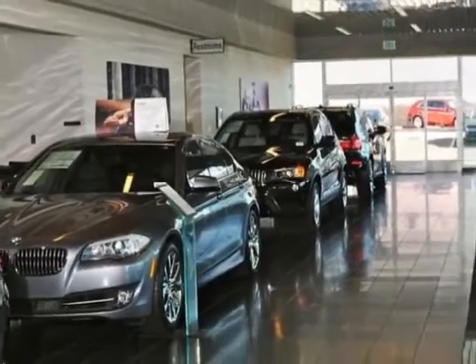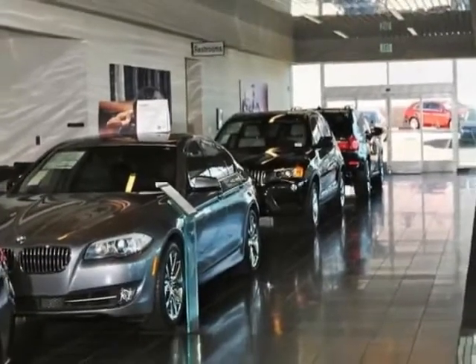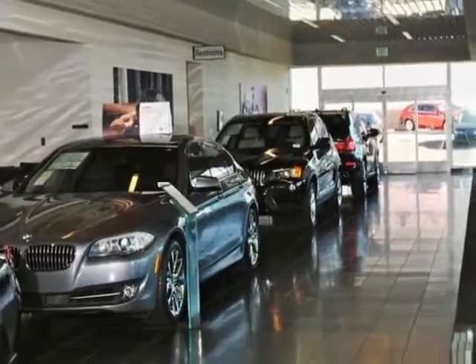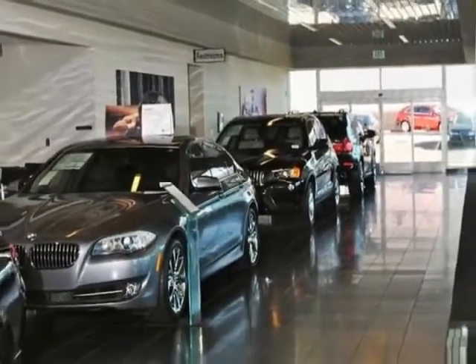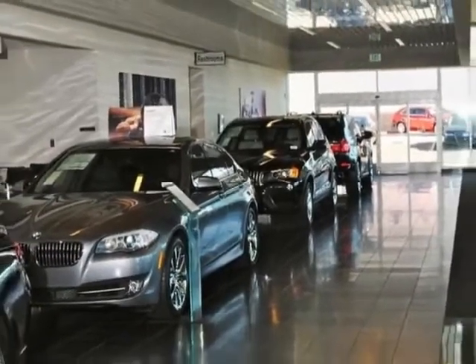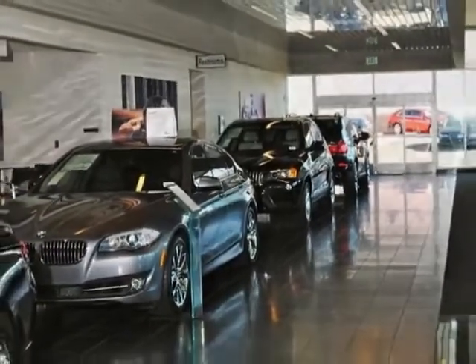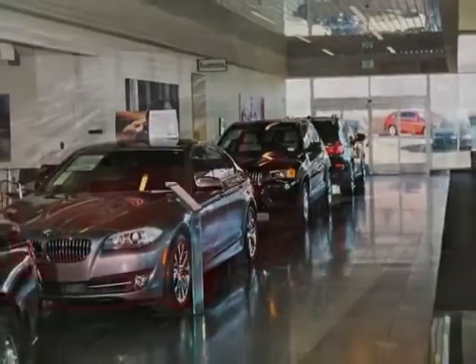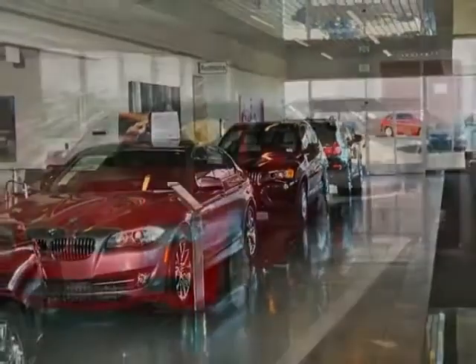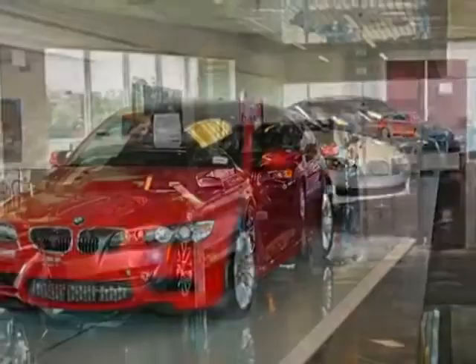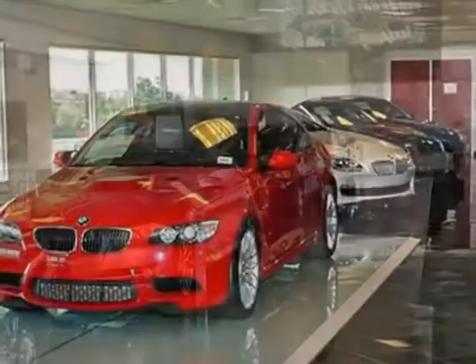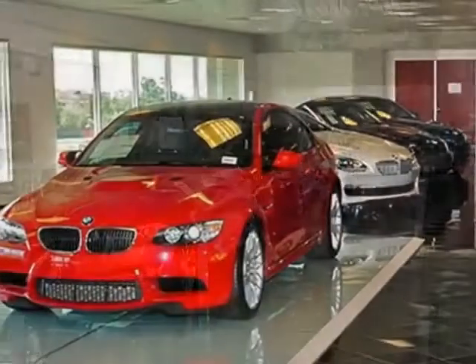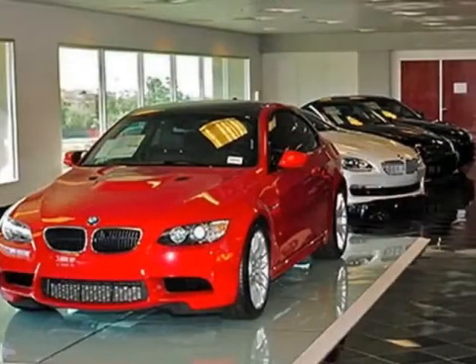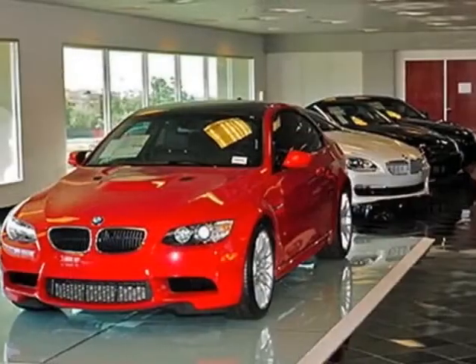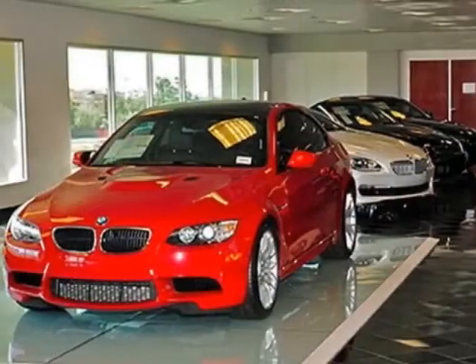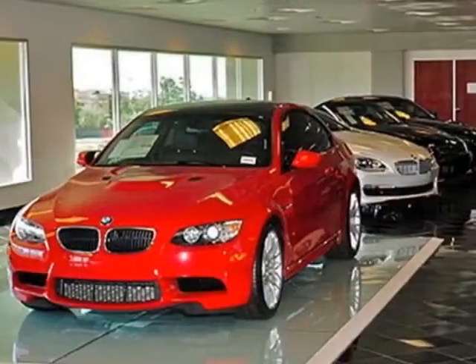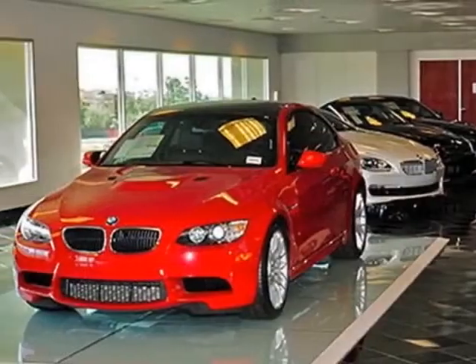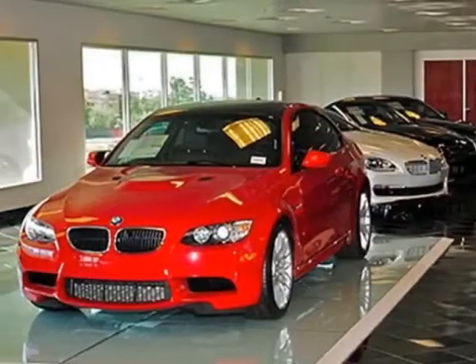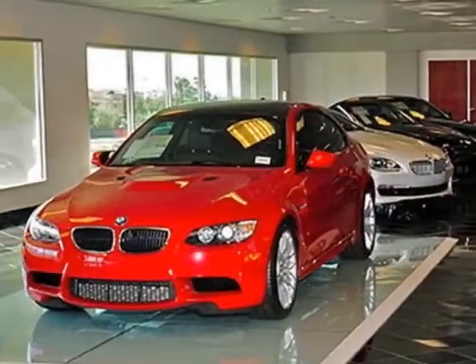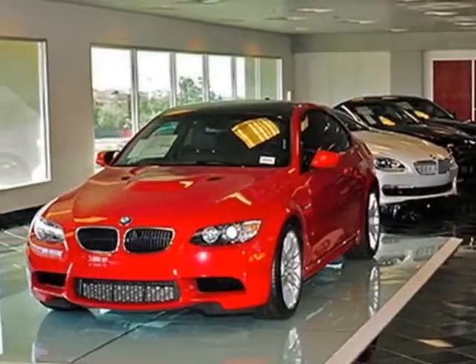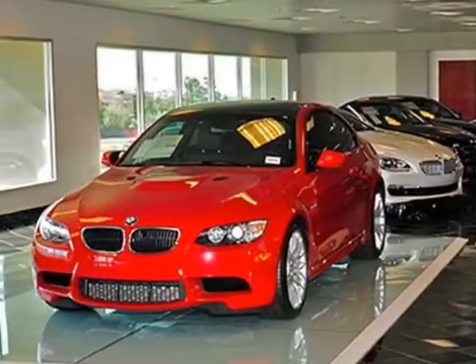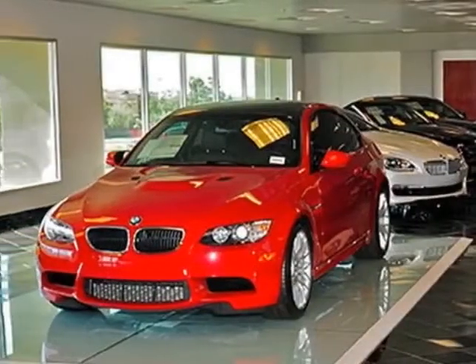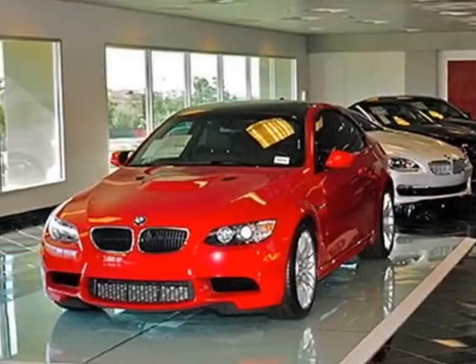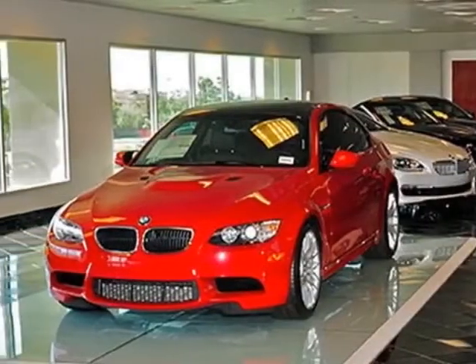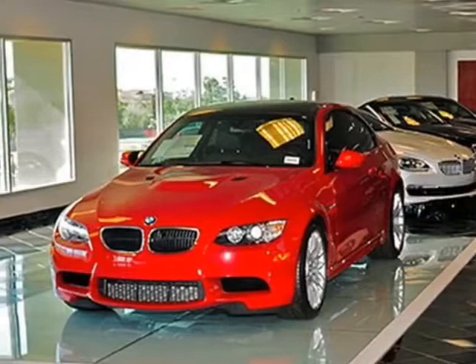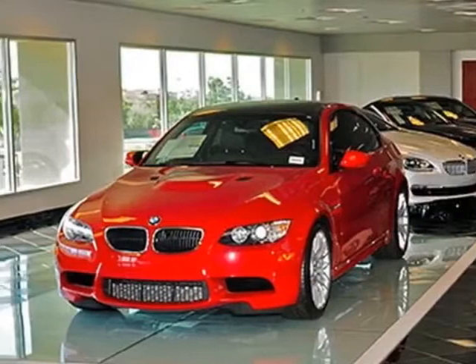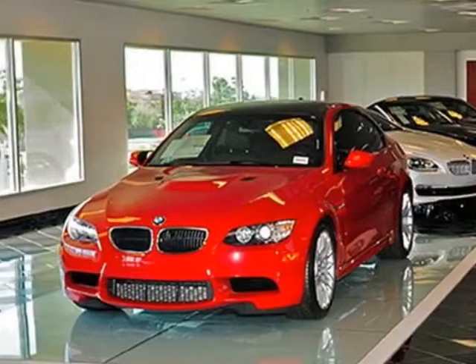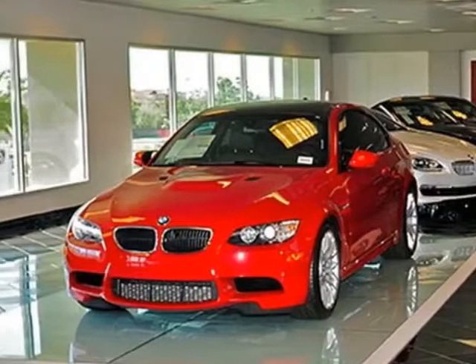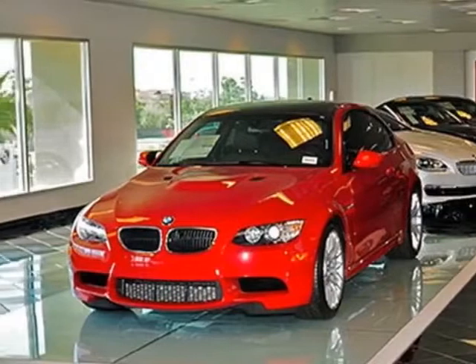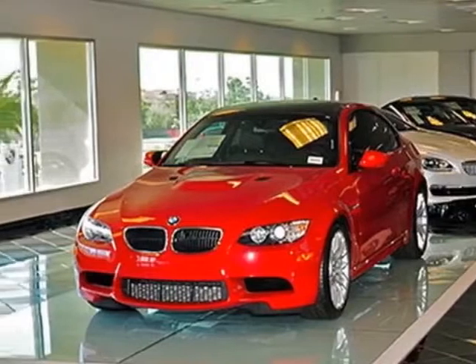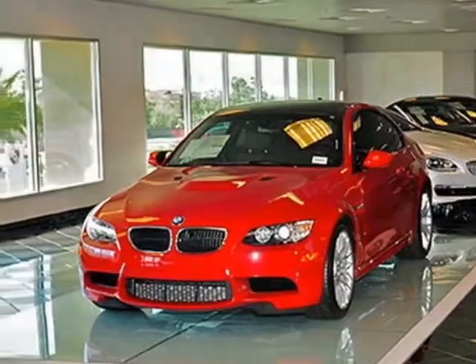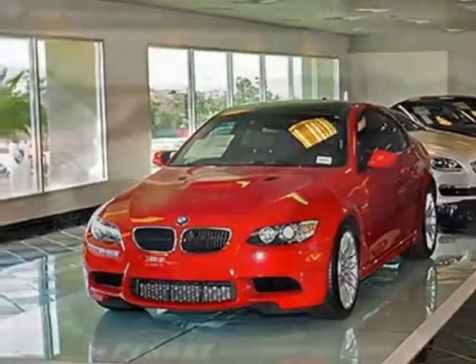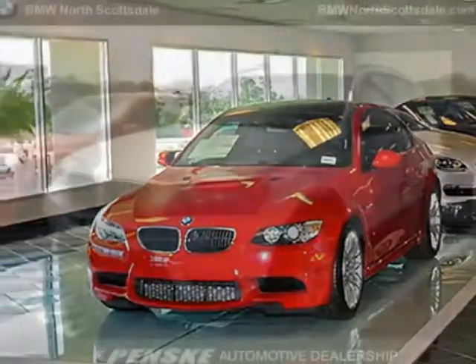Sand beige Nevada leather upholstery, cold weather package, and the premium package.